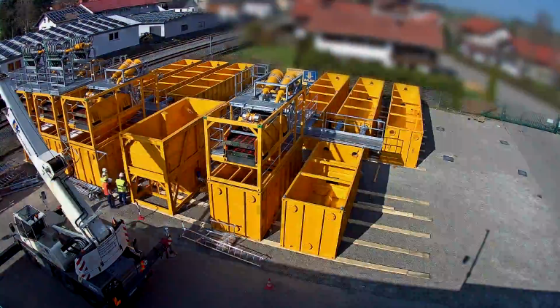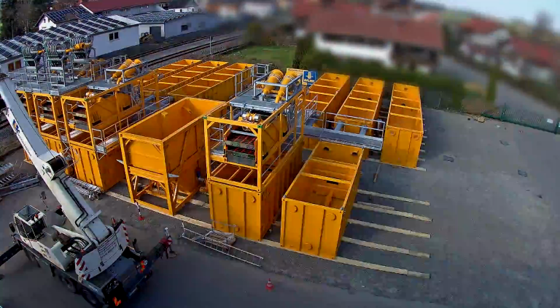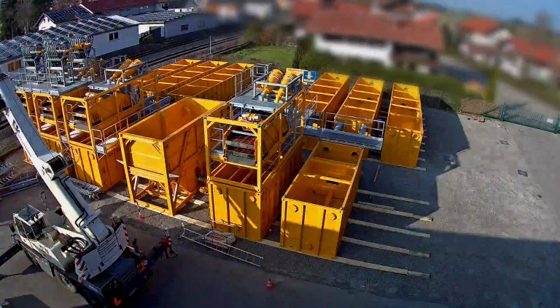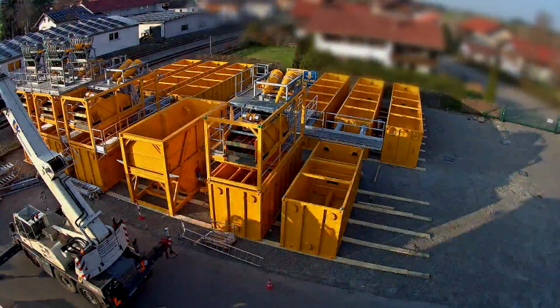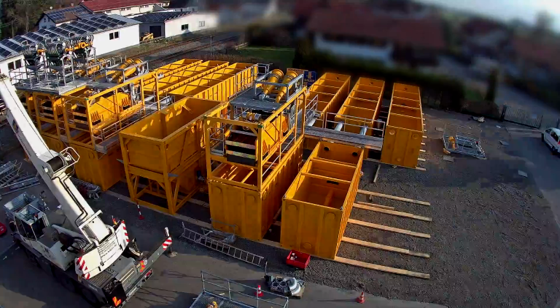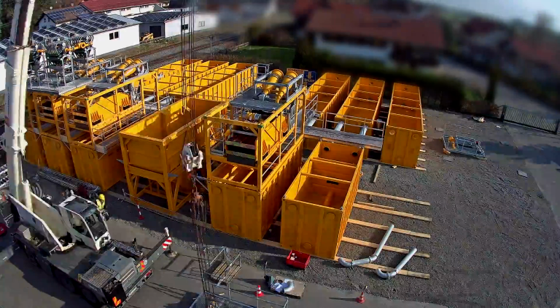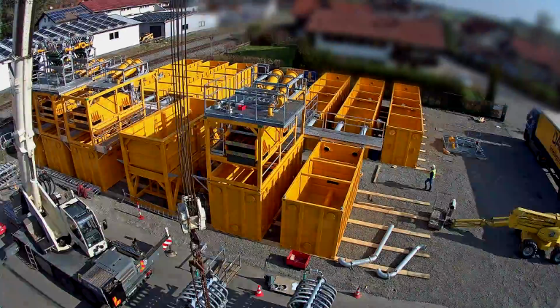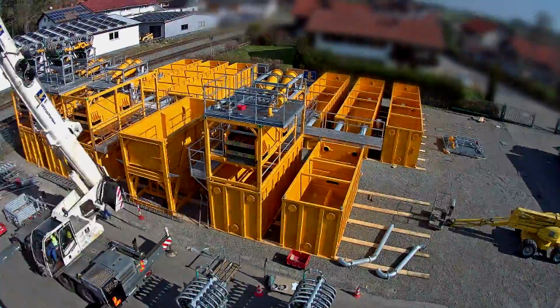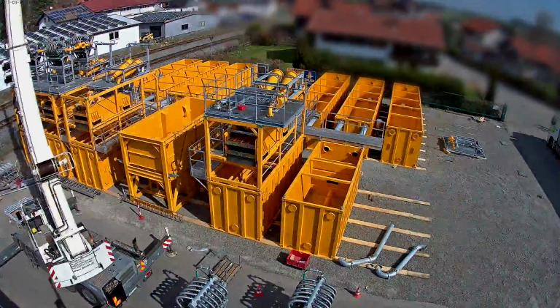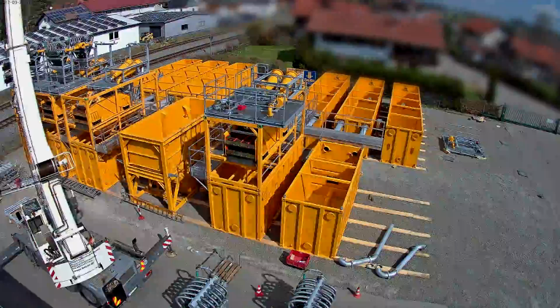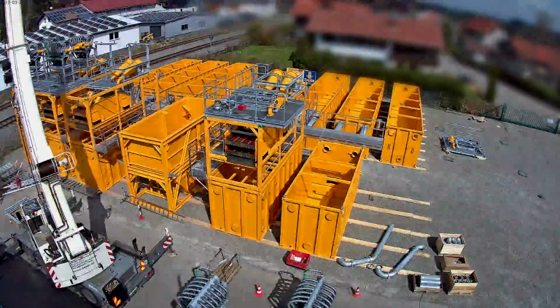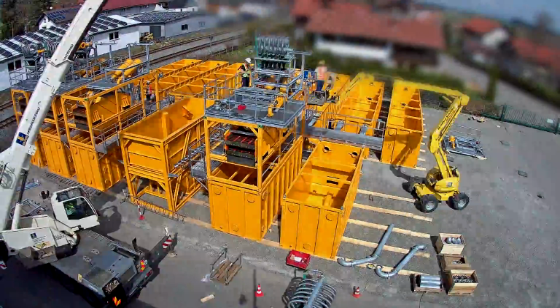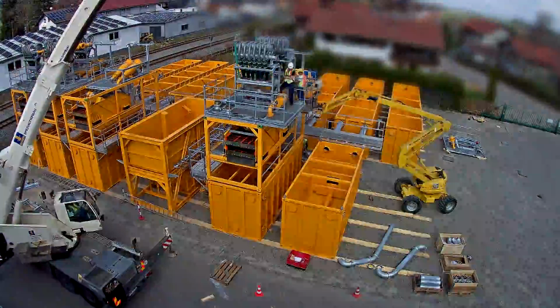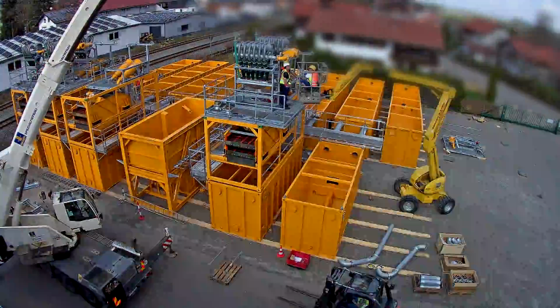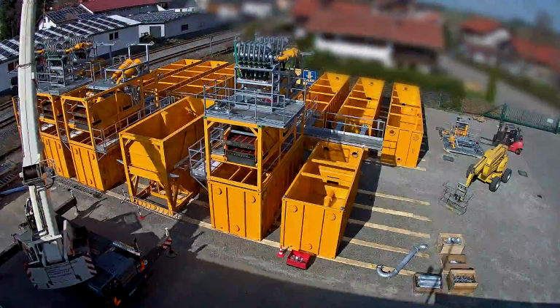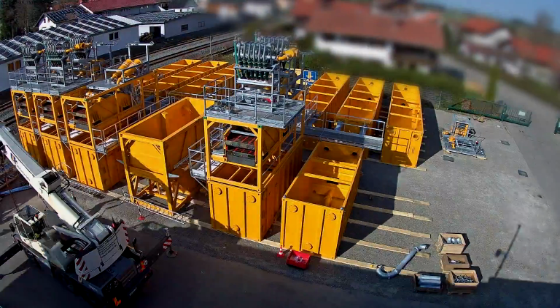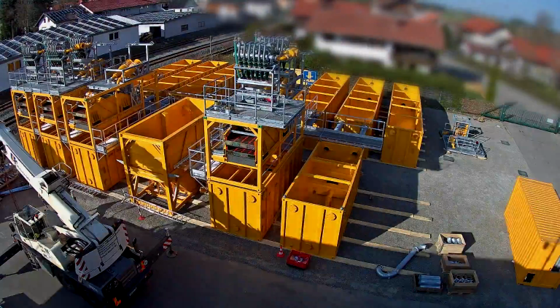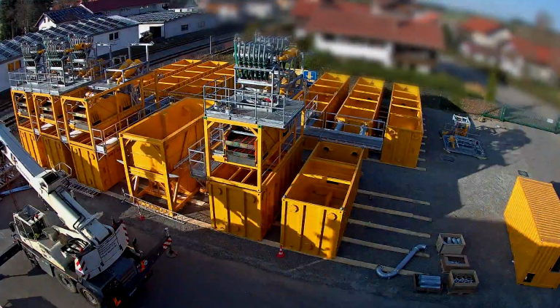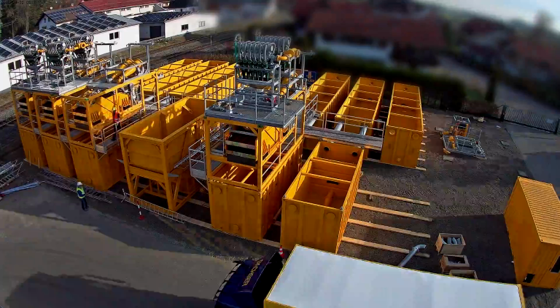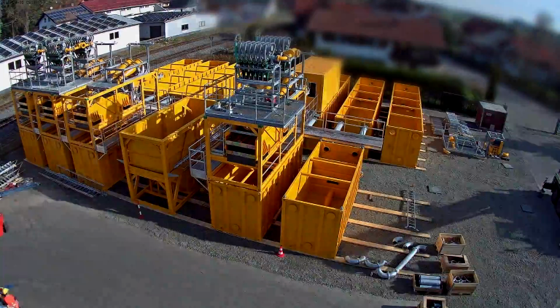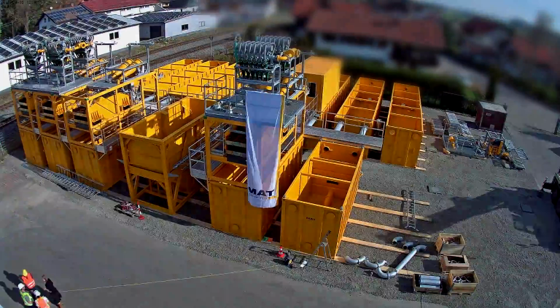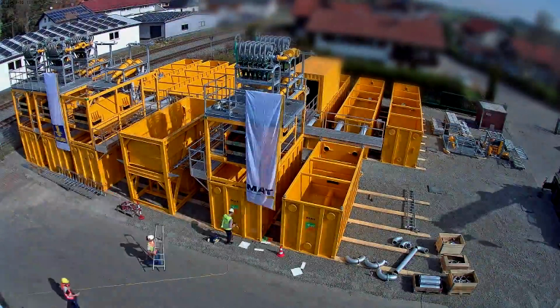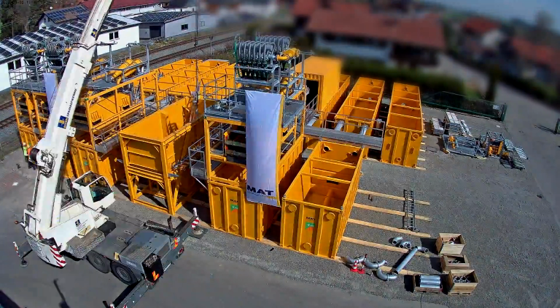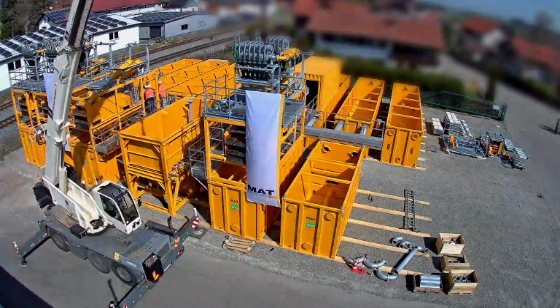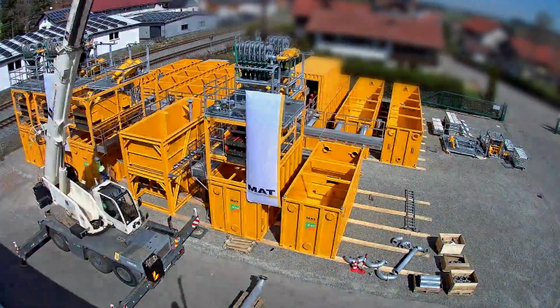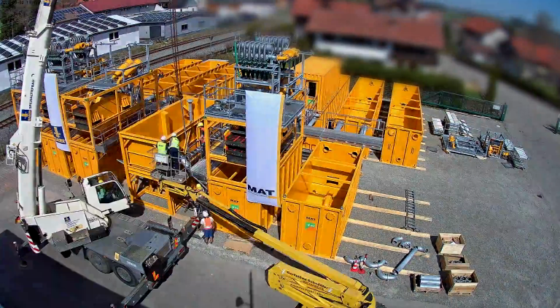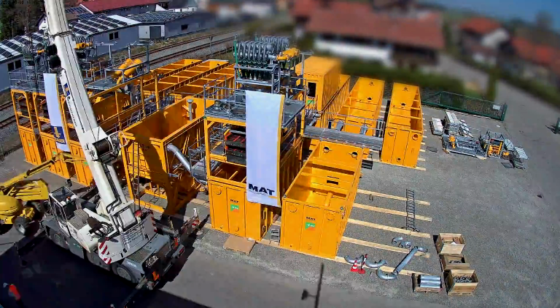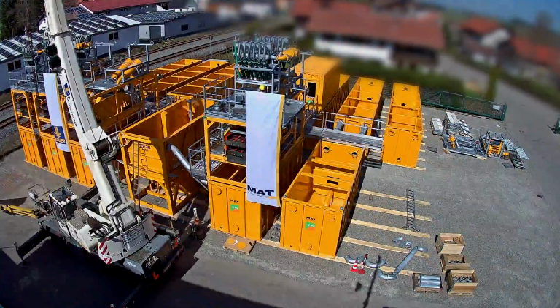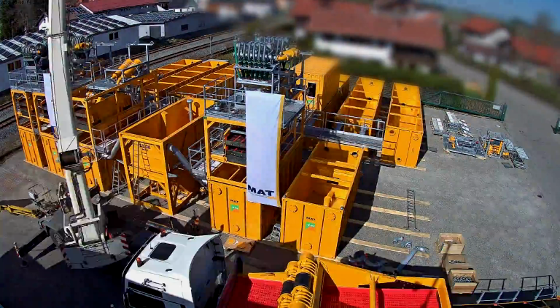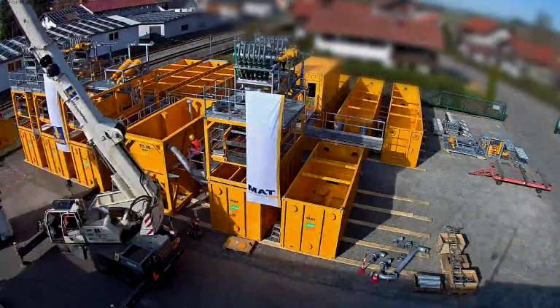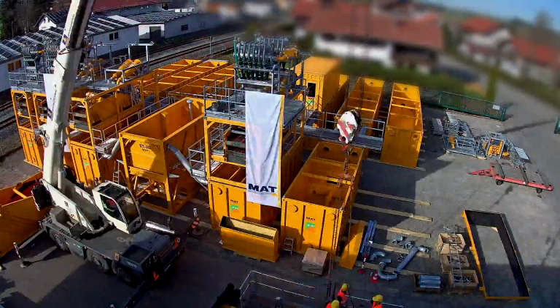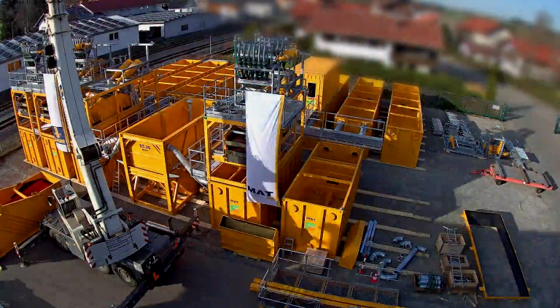With a total footprint of 22 by 26 meters, new standards are set in terms of size.